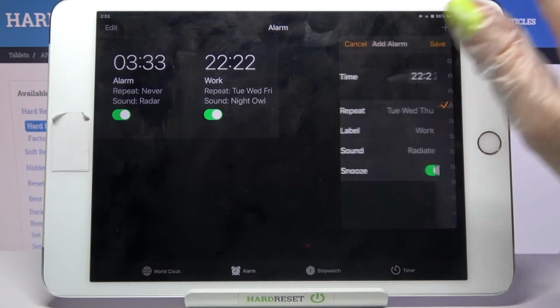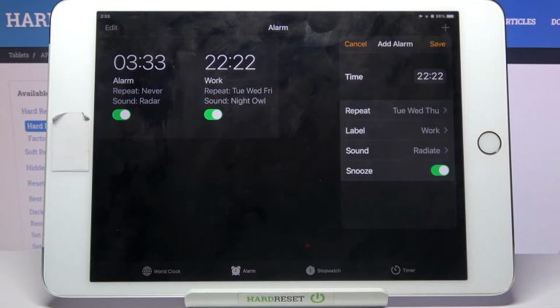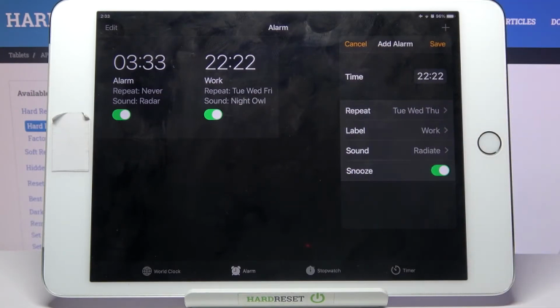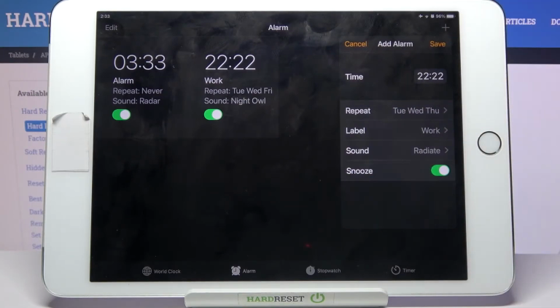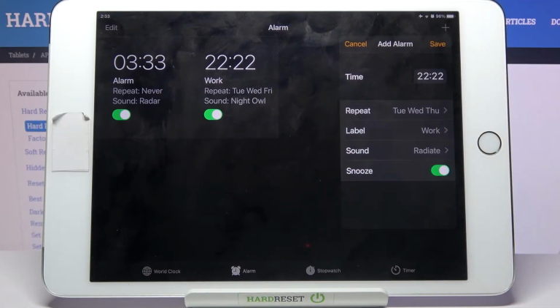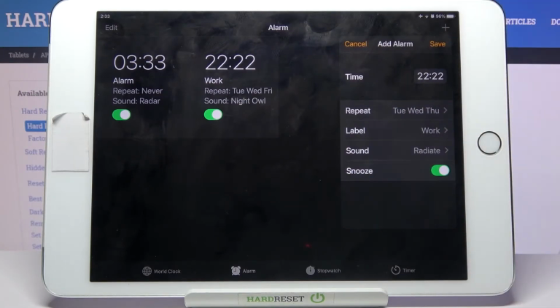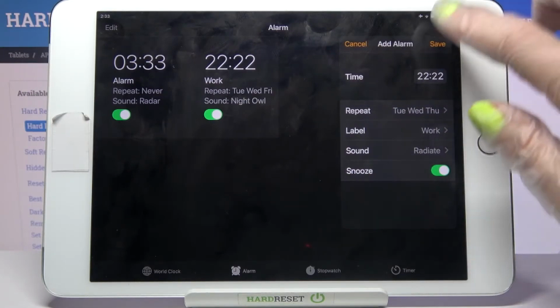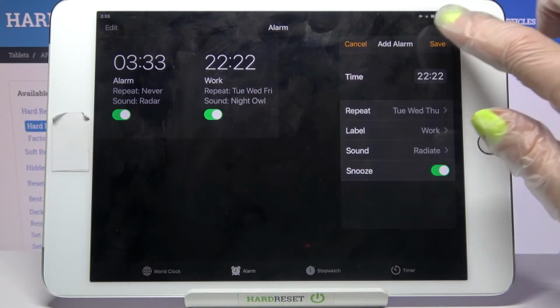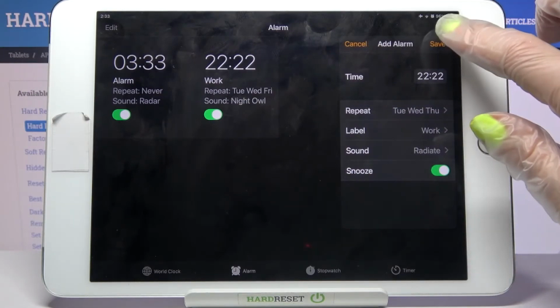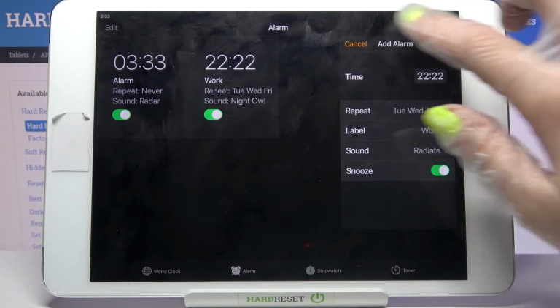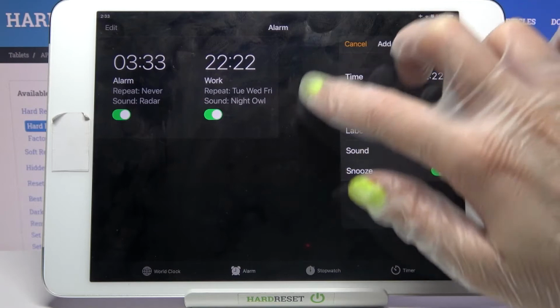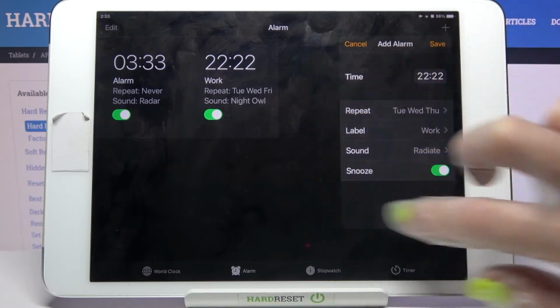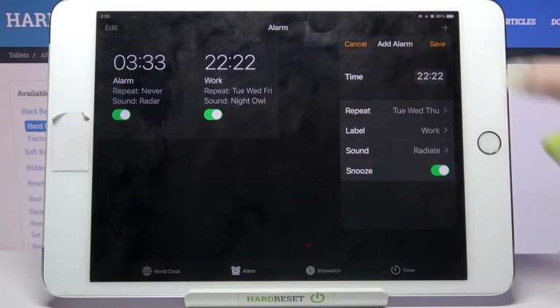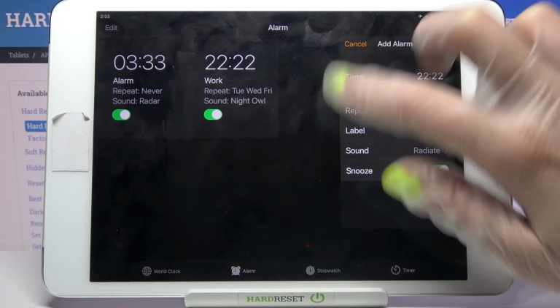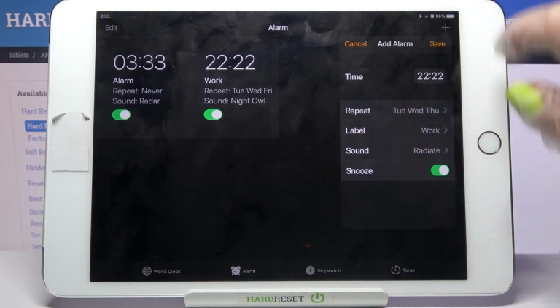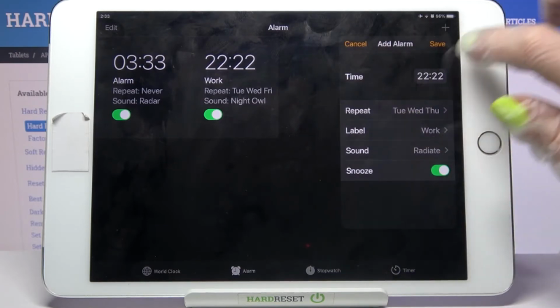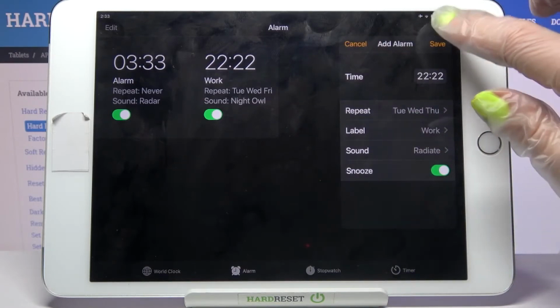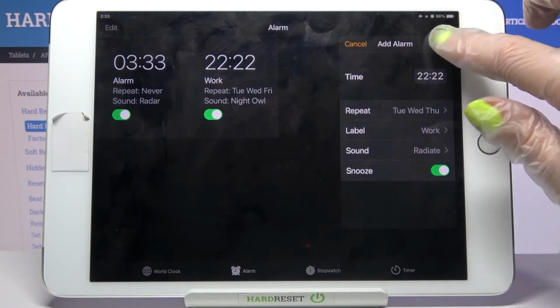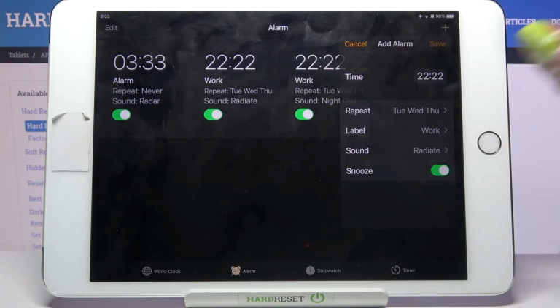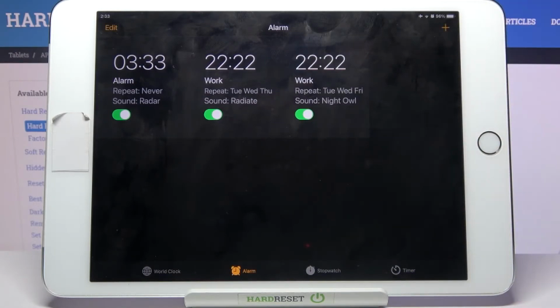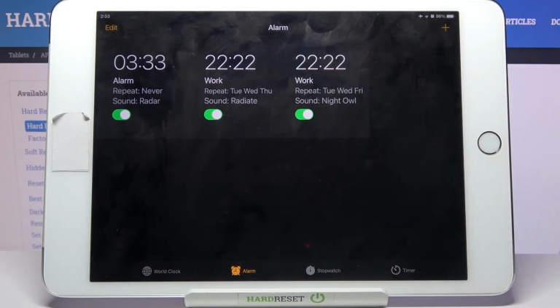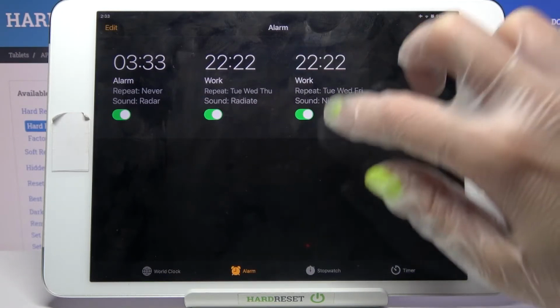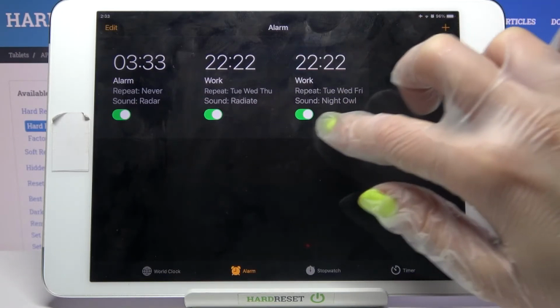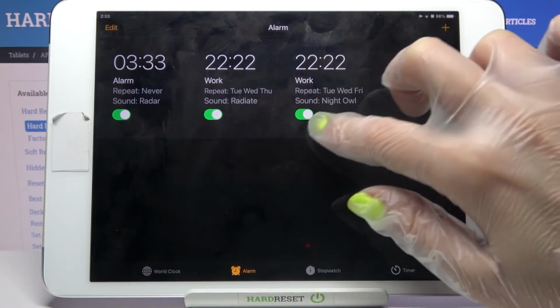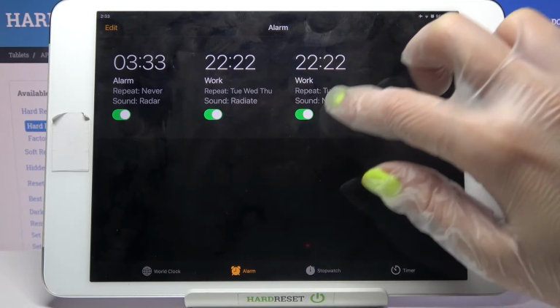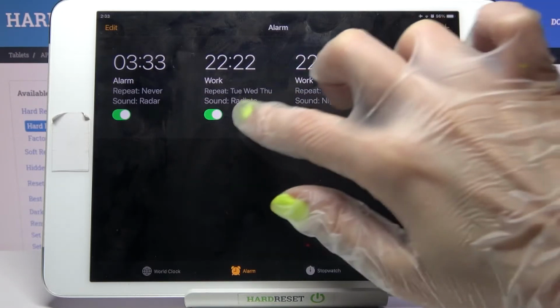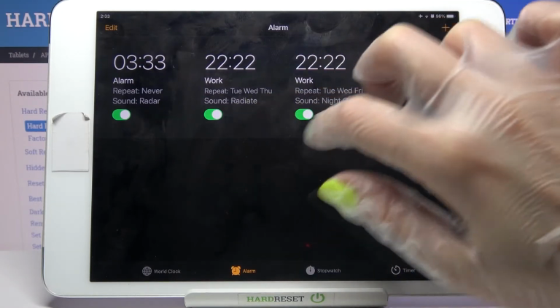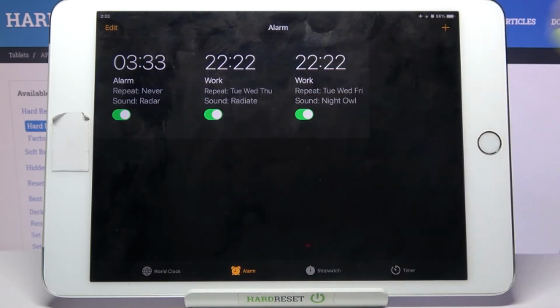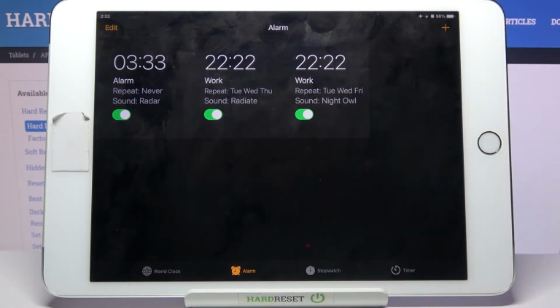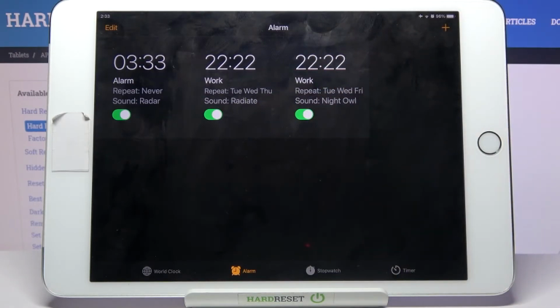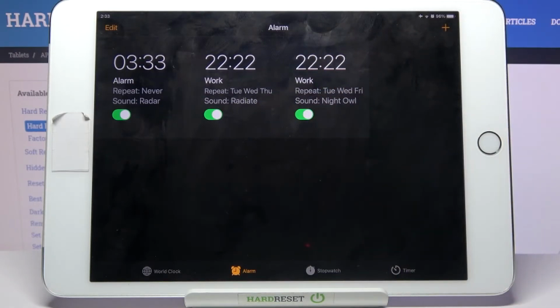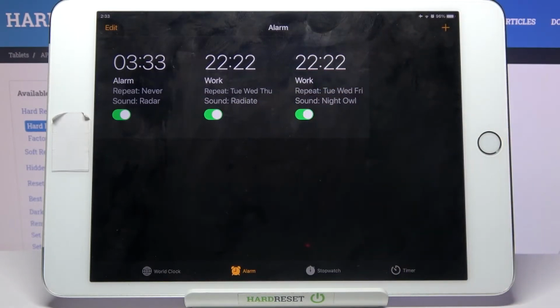To save your alarm, click on Save in the Add Alarm popup at the top right corner, and as you can see mine was successfully added.